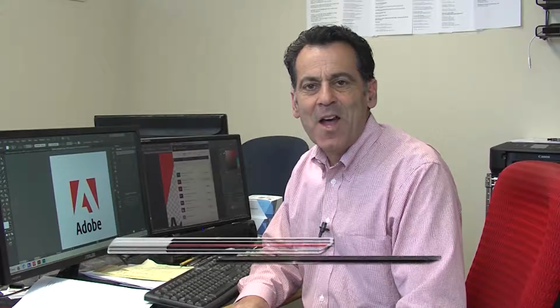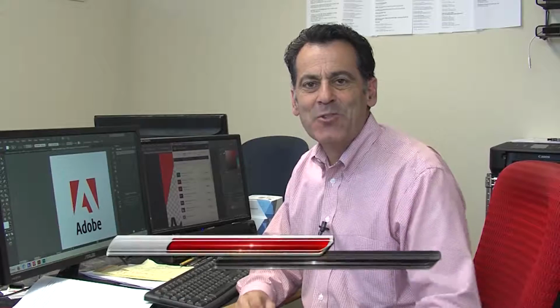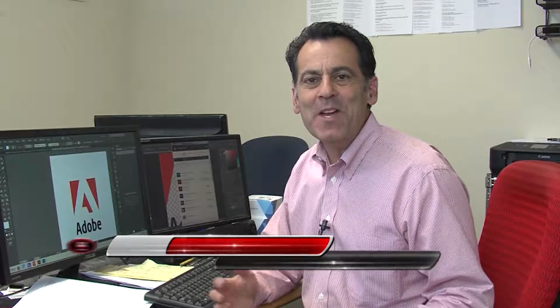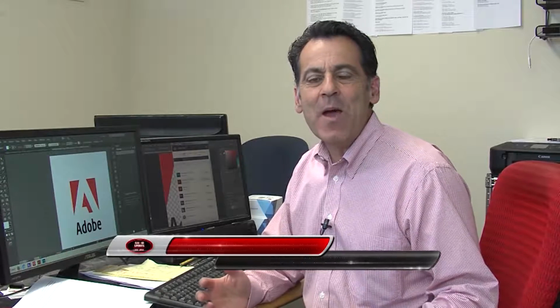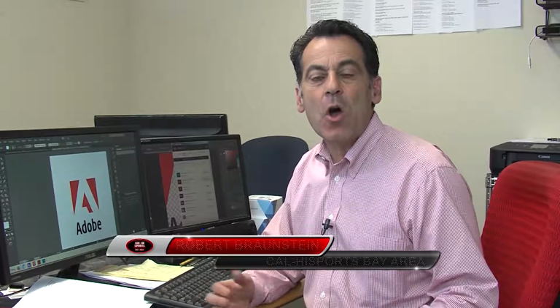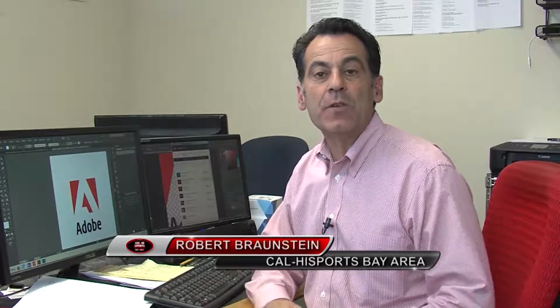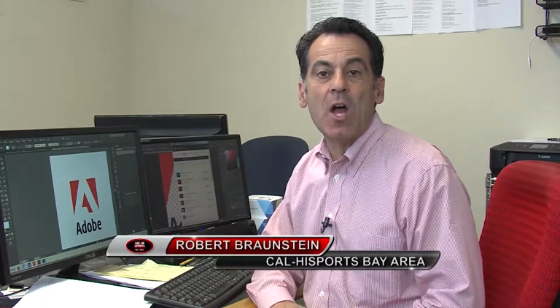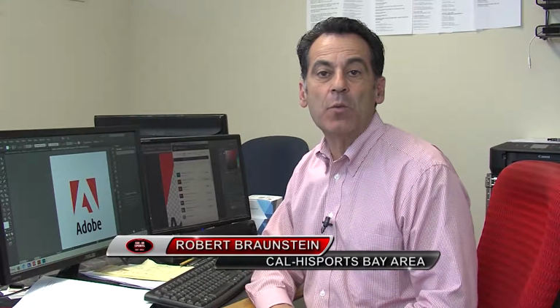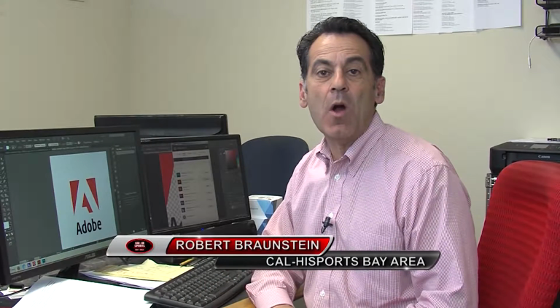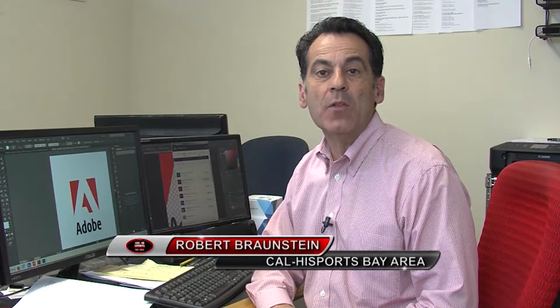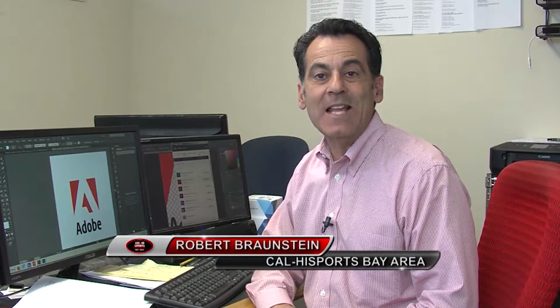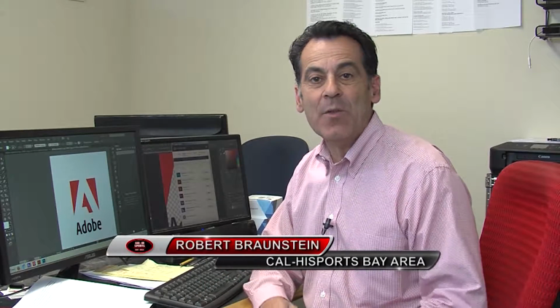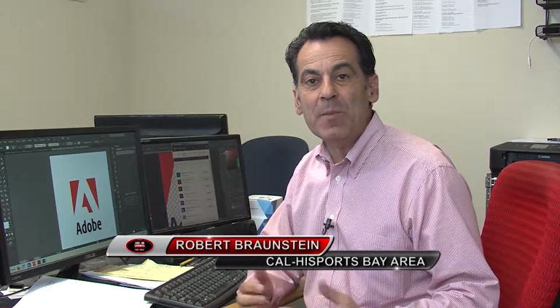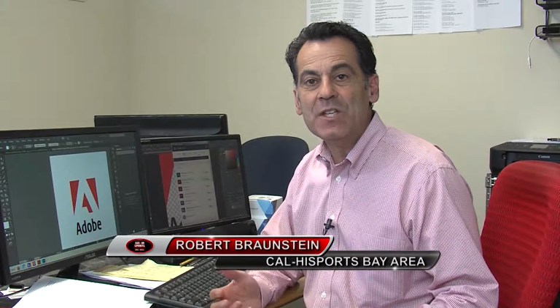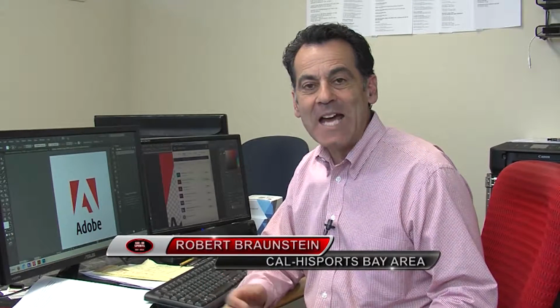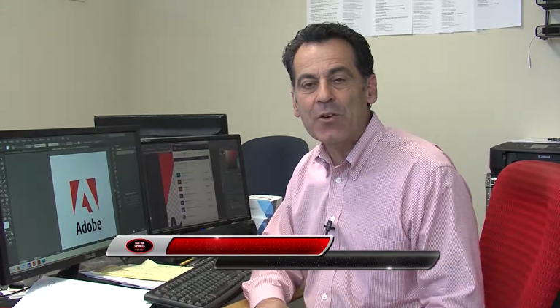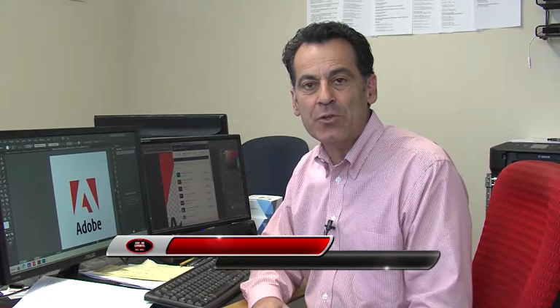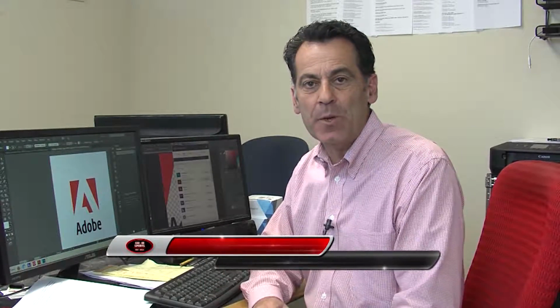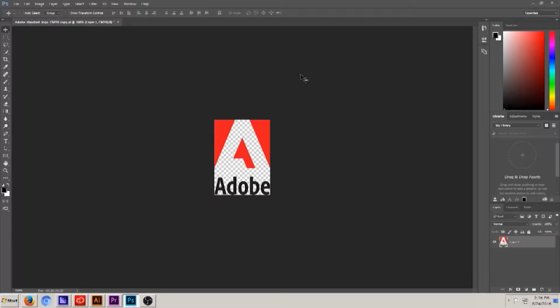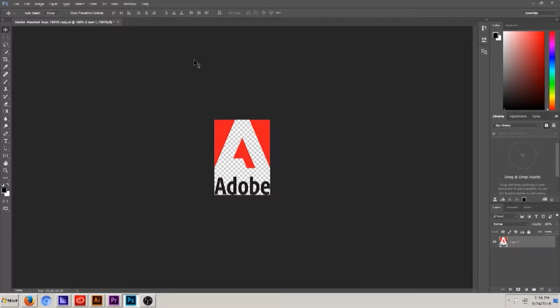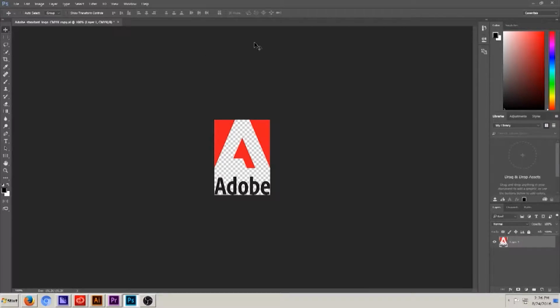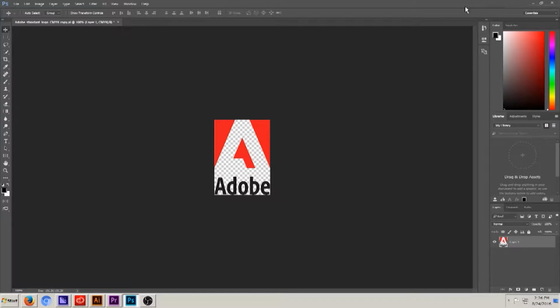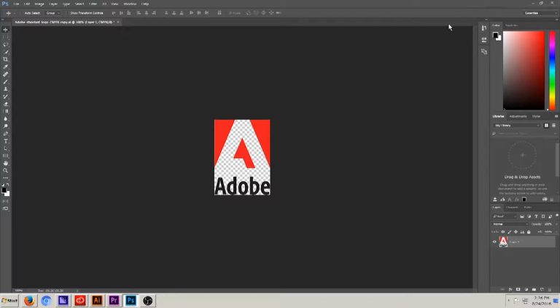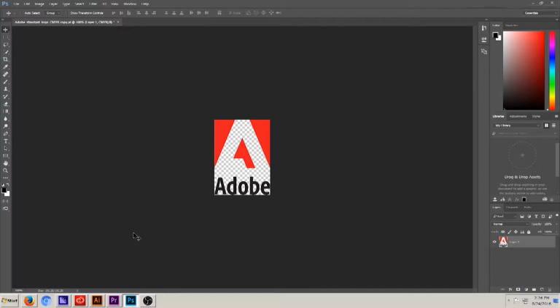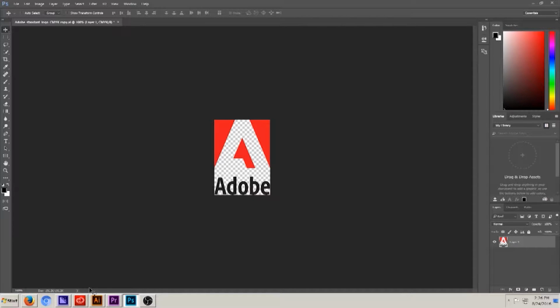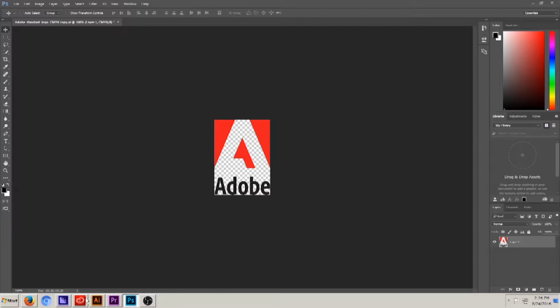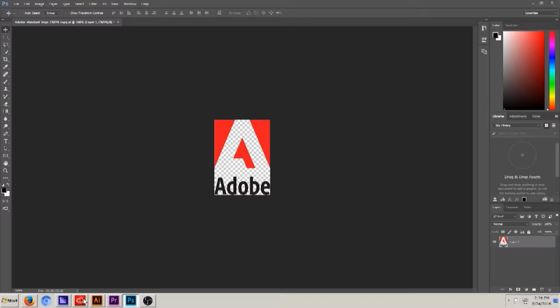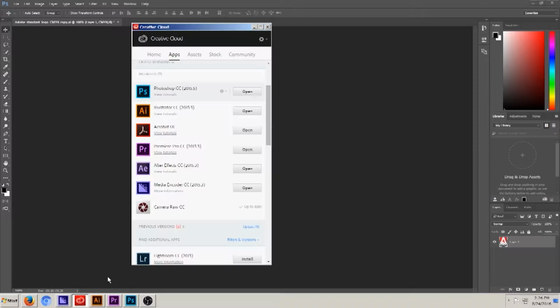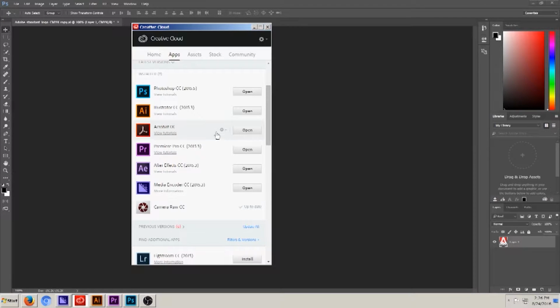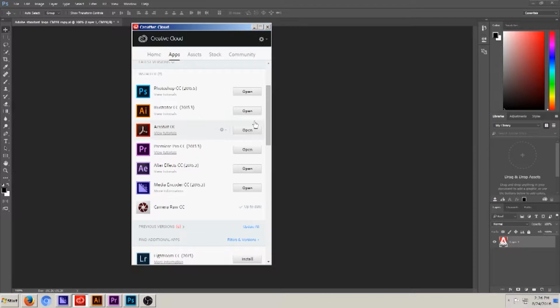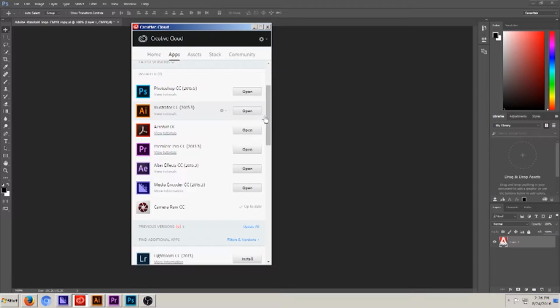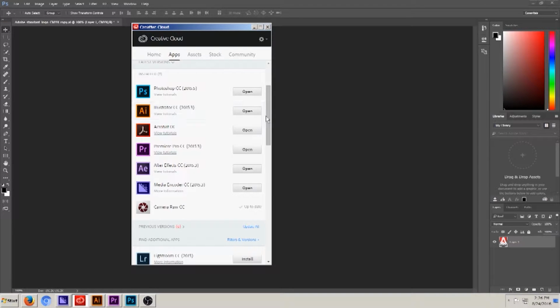Adobe now has all of its software on the cloud. That means the entire Adobe Creative Suite will show up as apps on your computer or tablet.